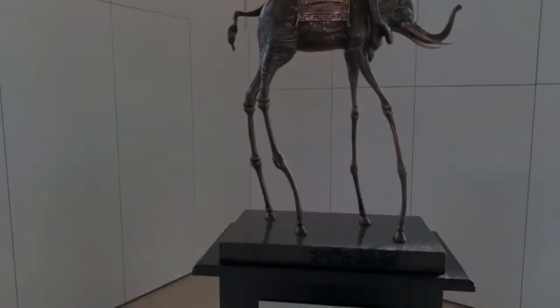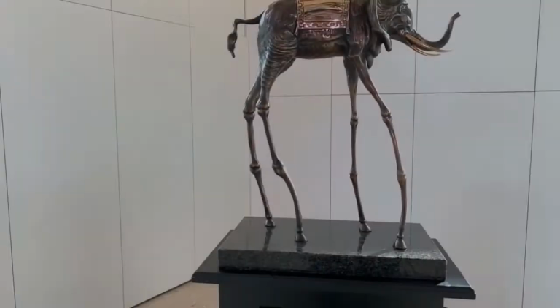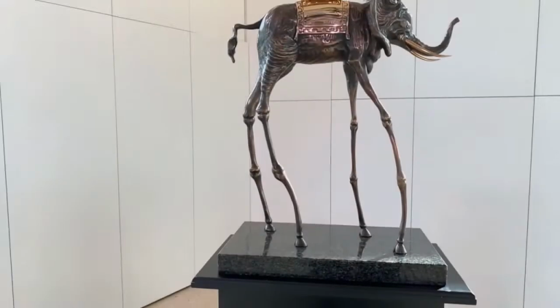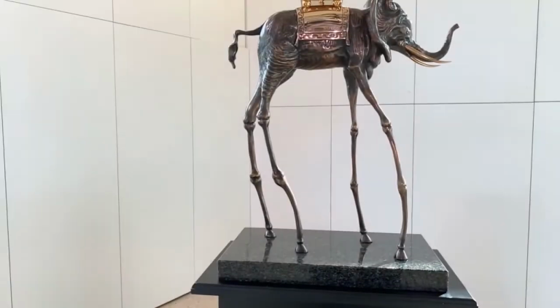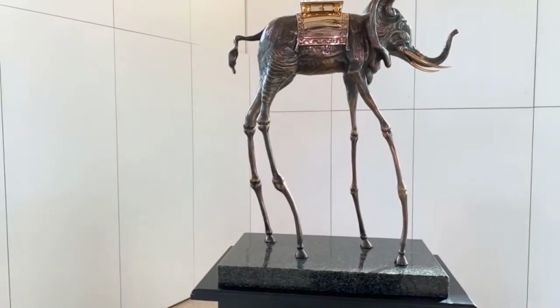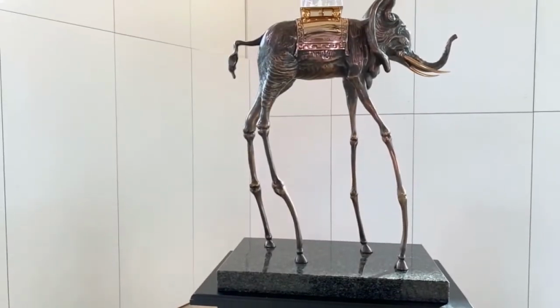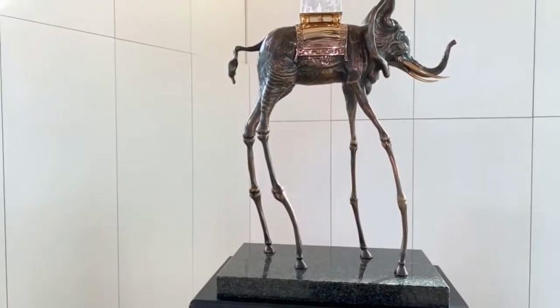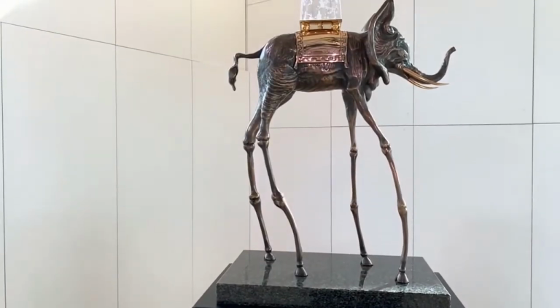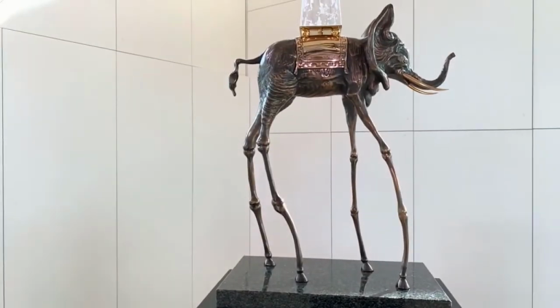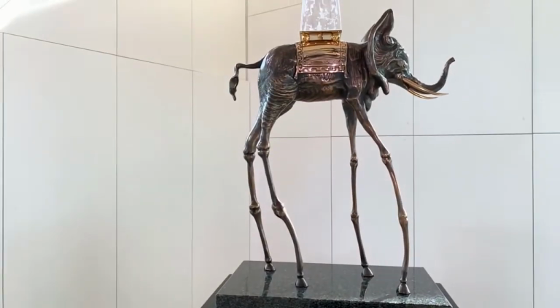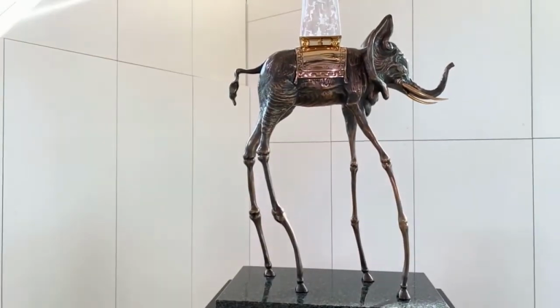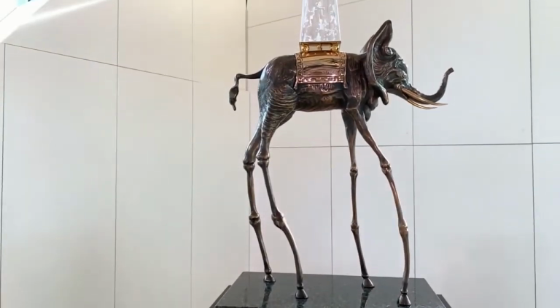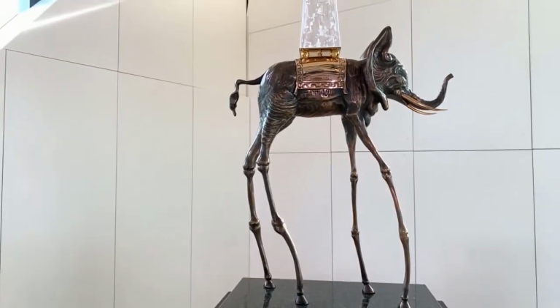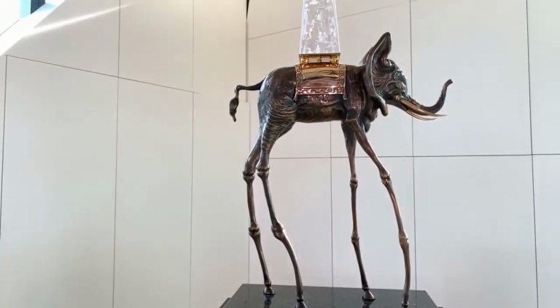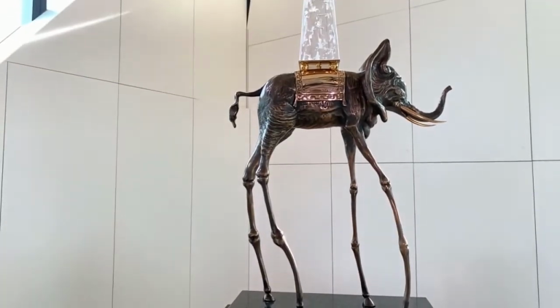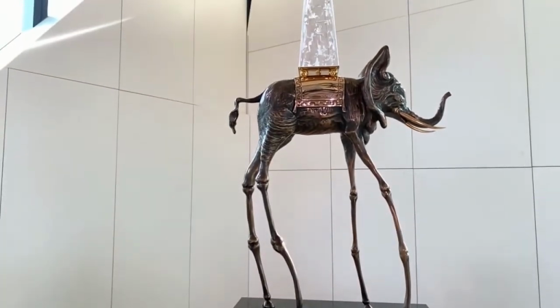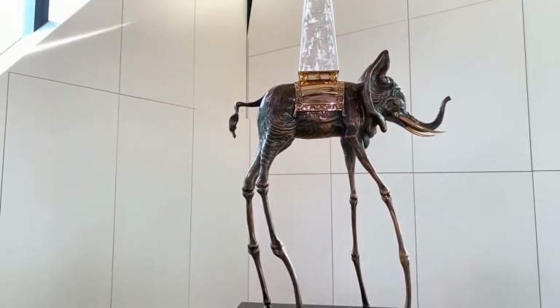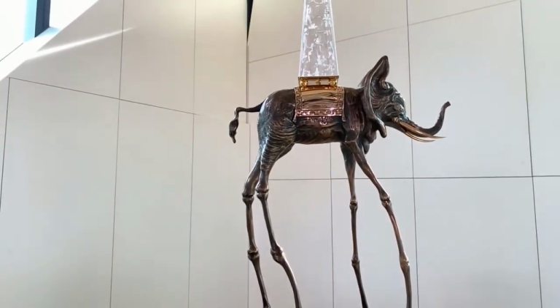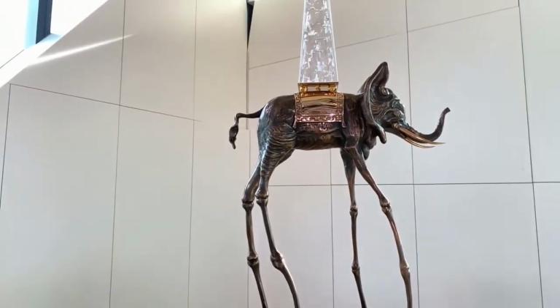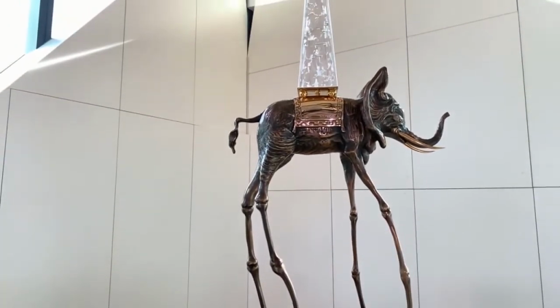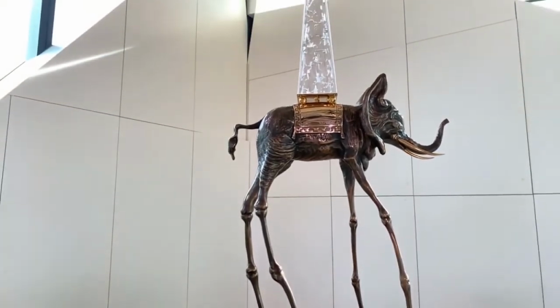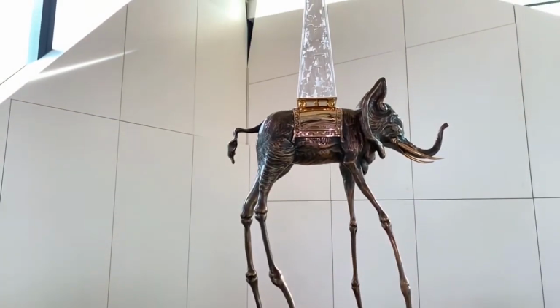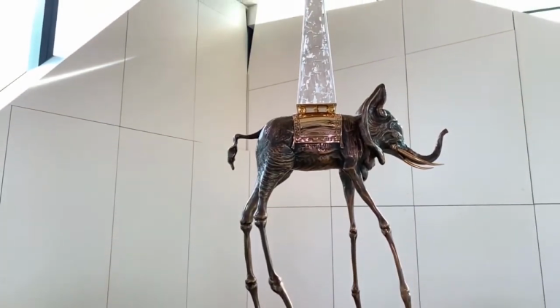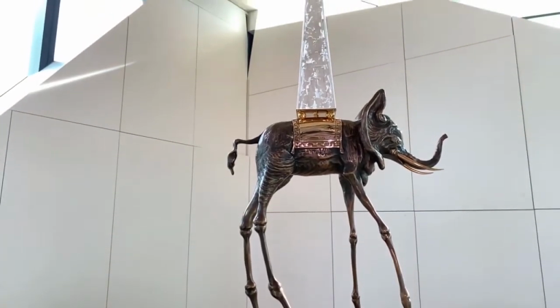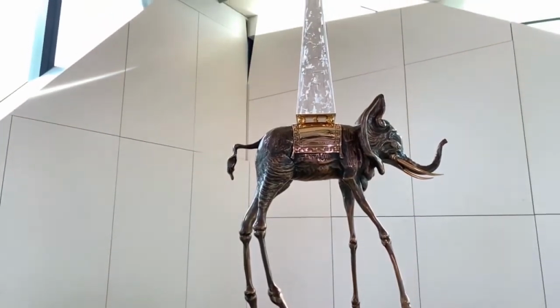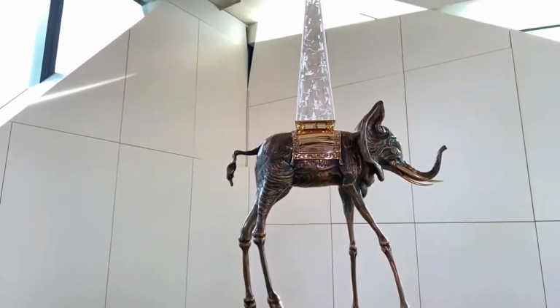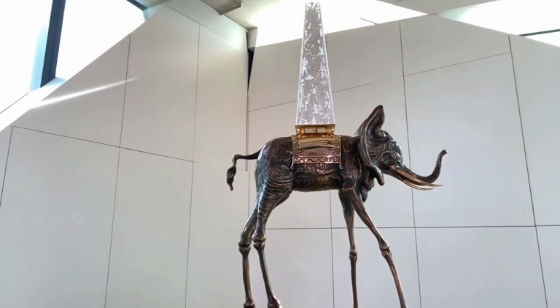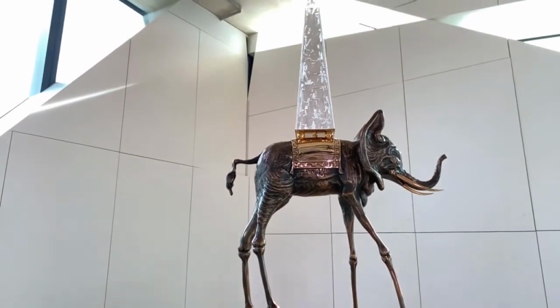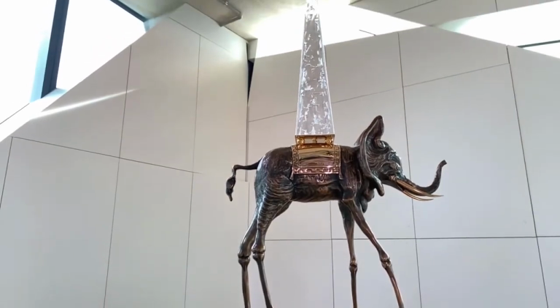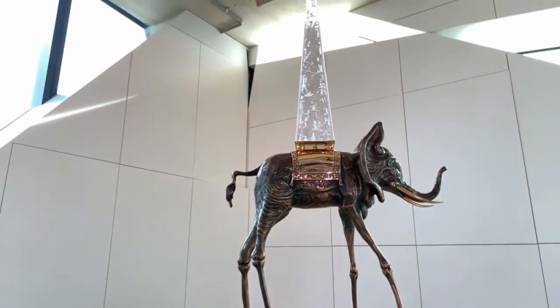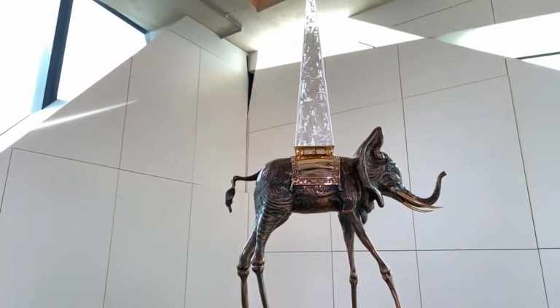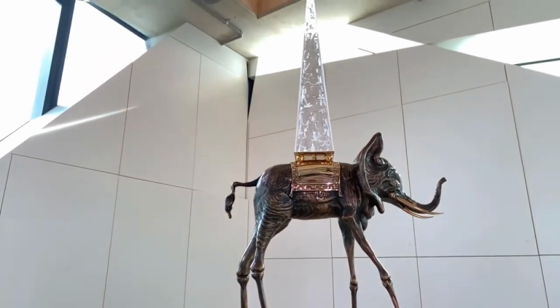This image first appeared in Dali's 1946 painting, The Temptation of Saint Anthony.